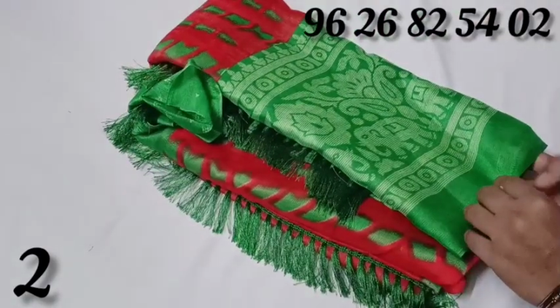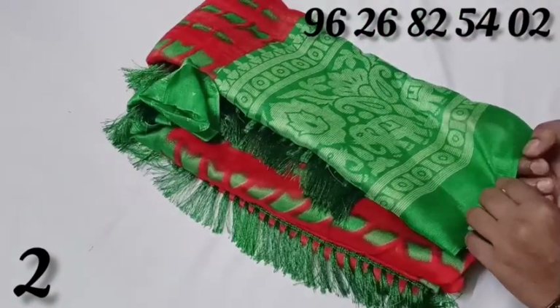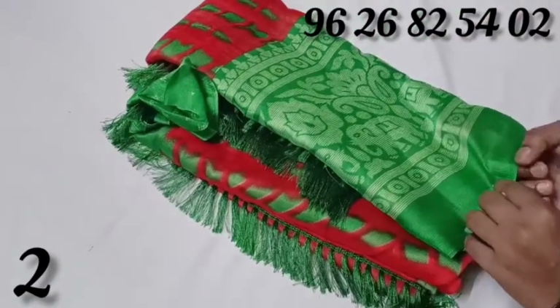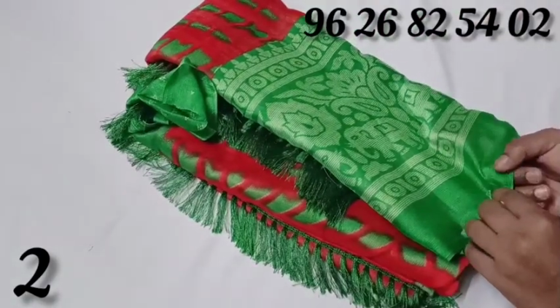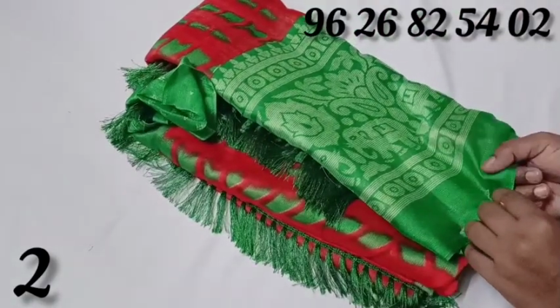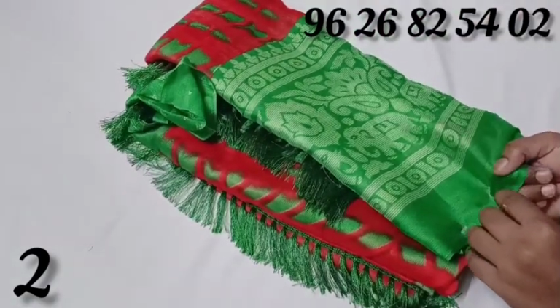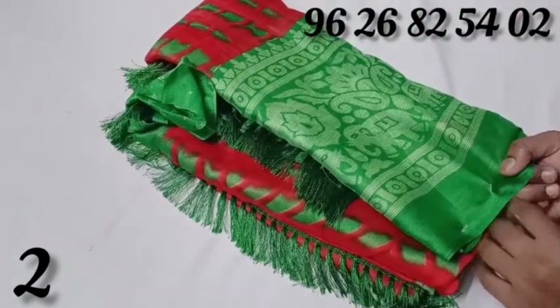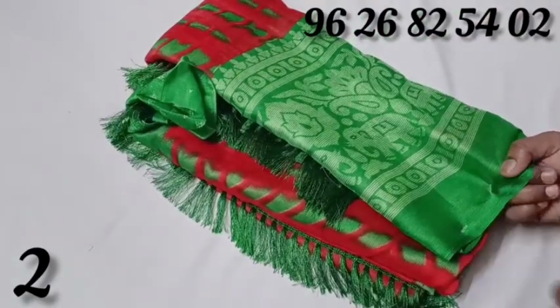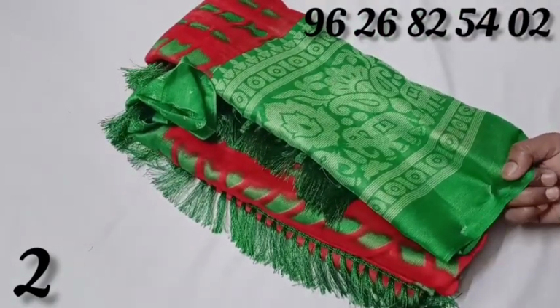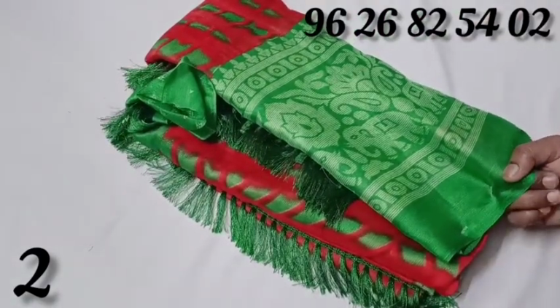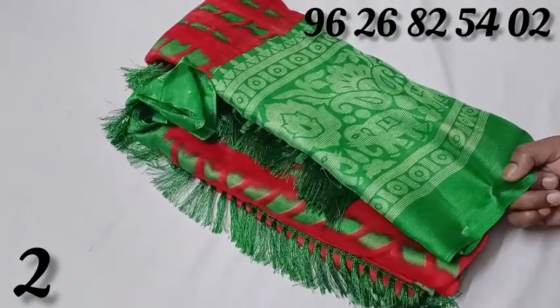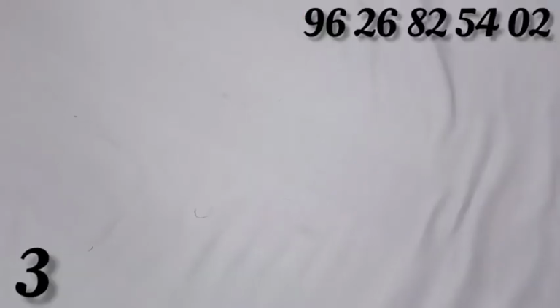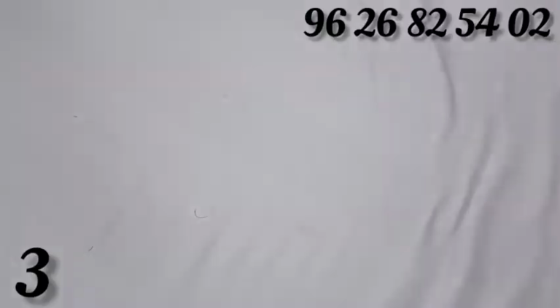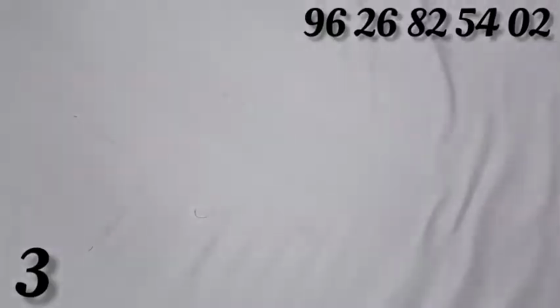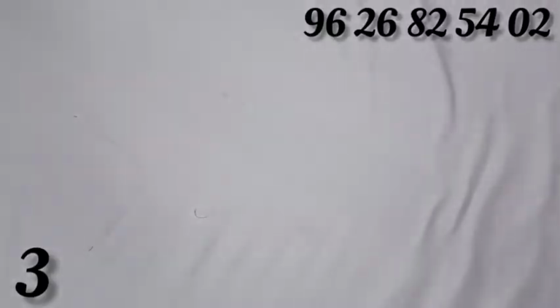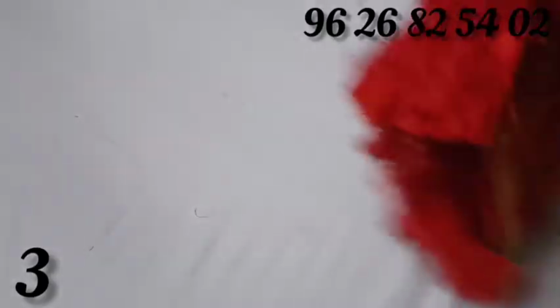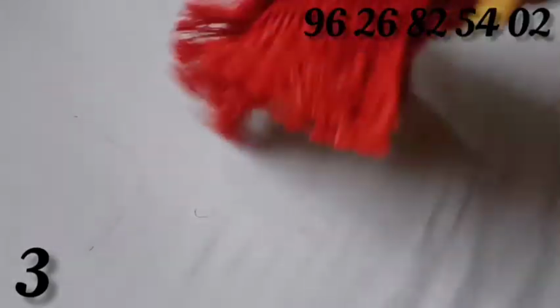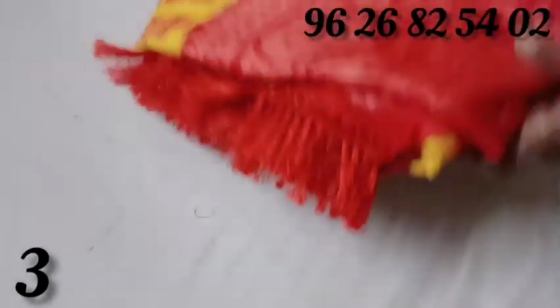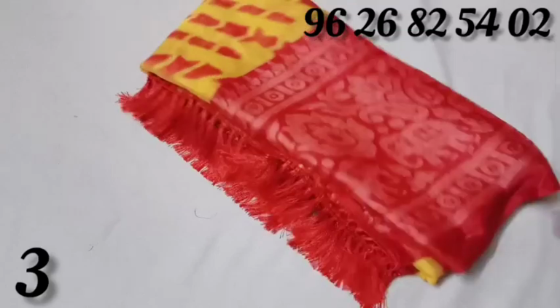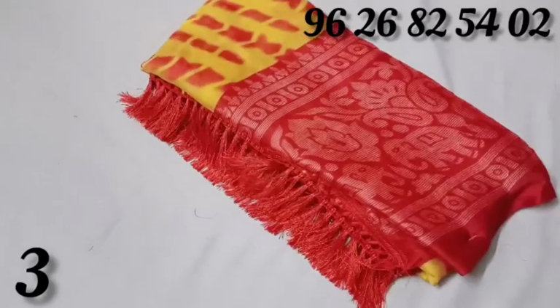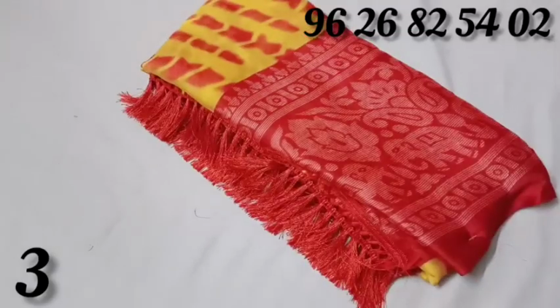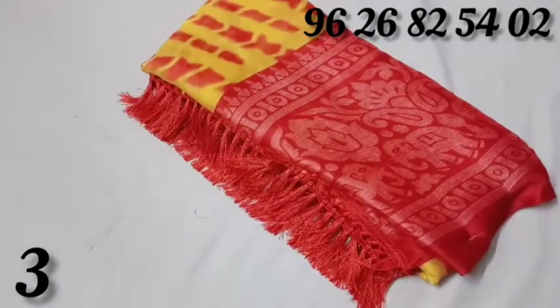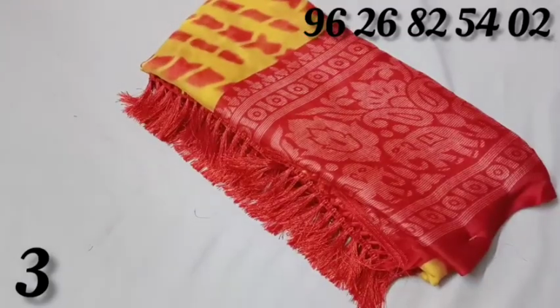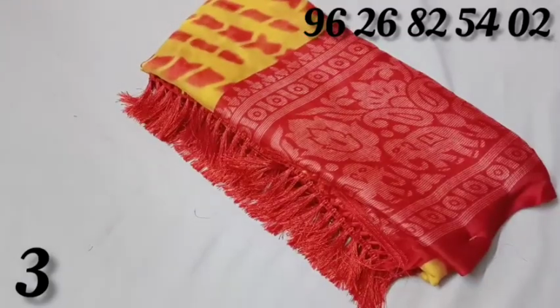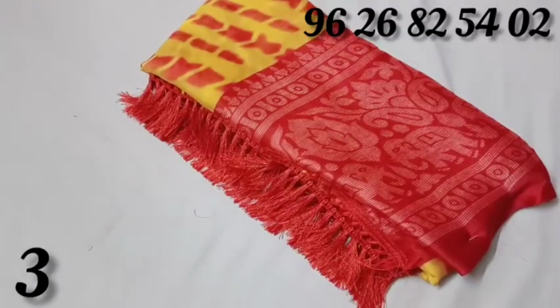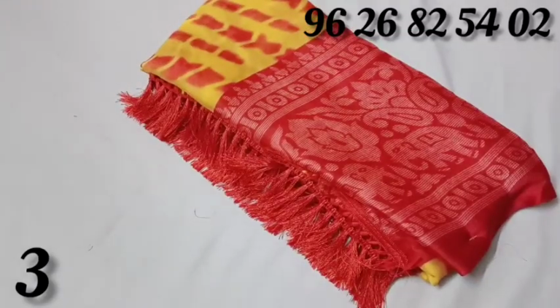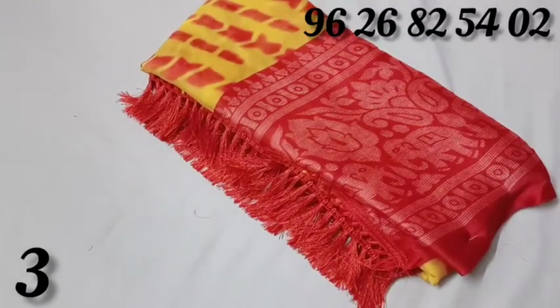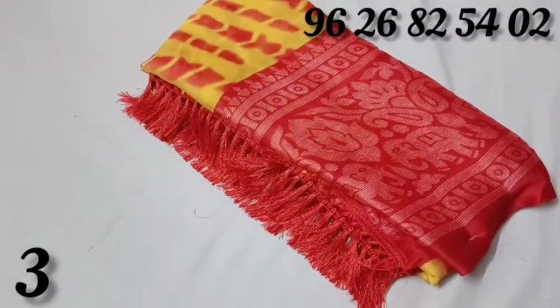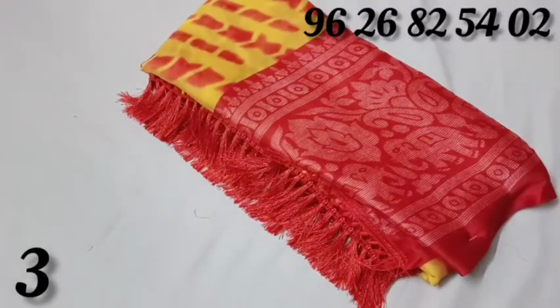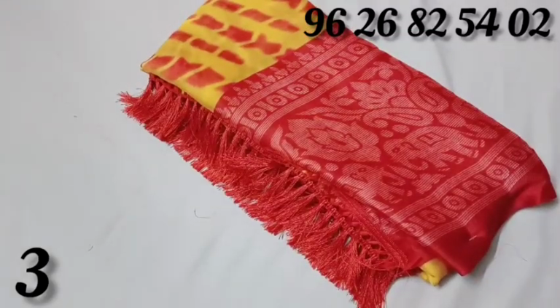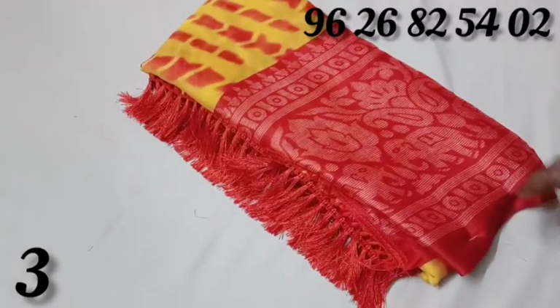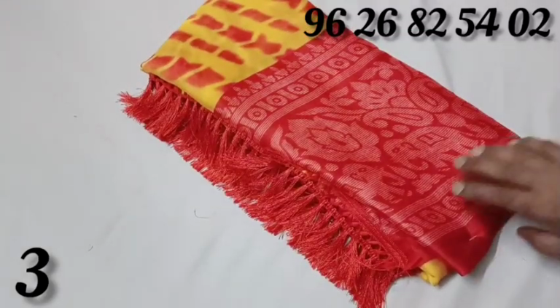Yellow with red color combination. Now I have a choice for my store.